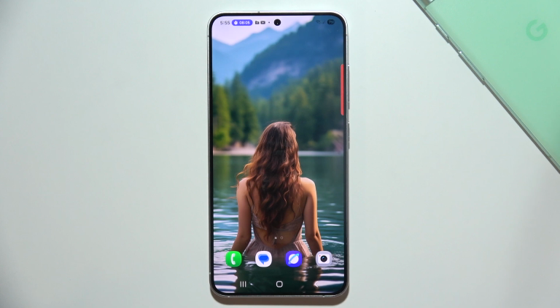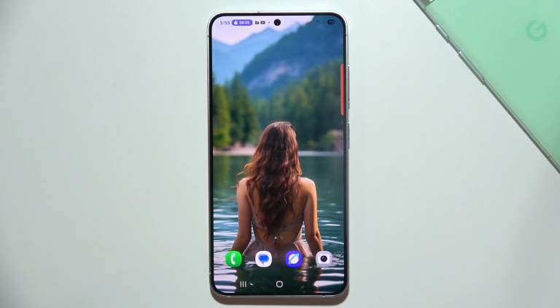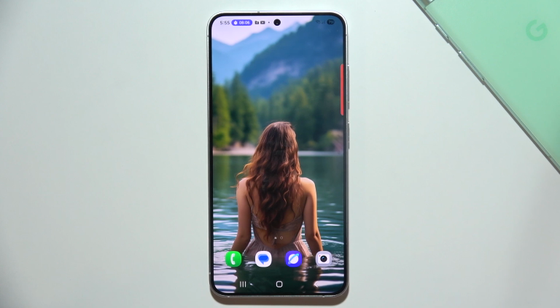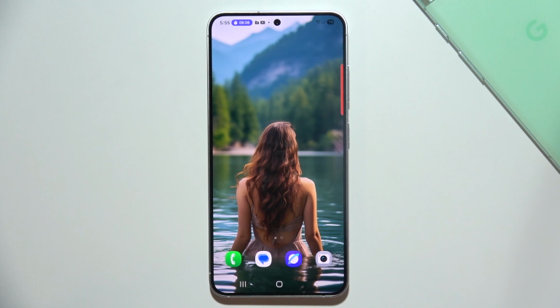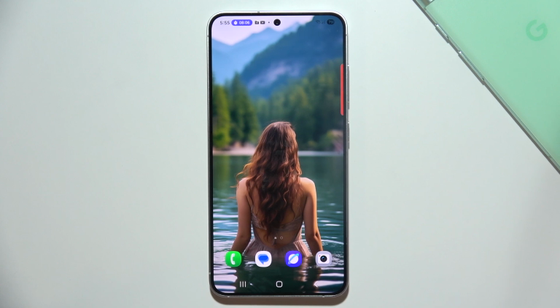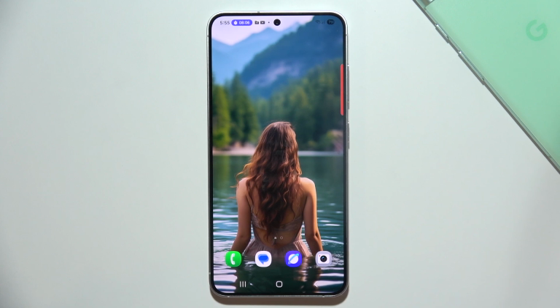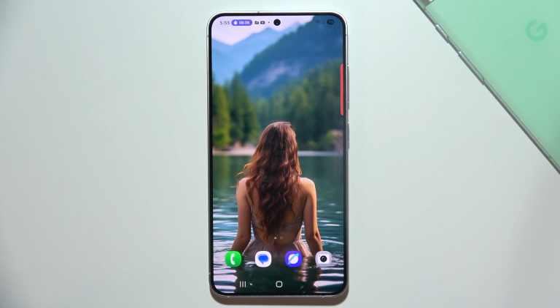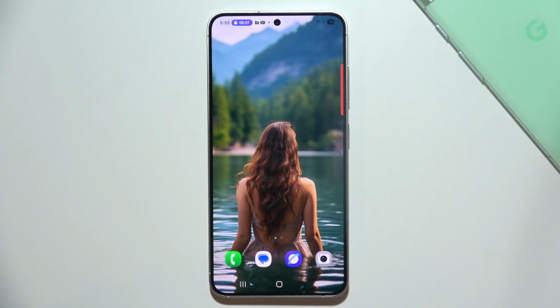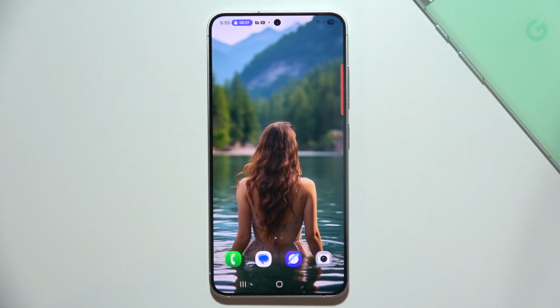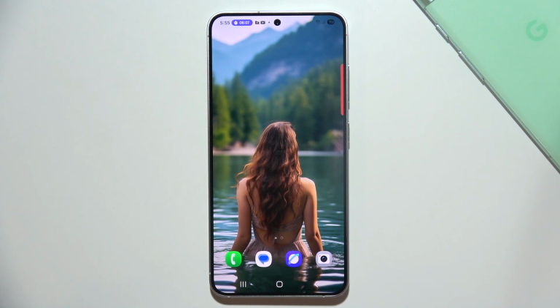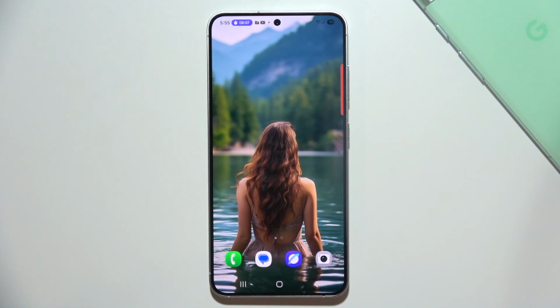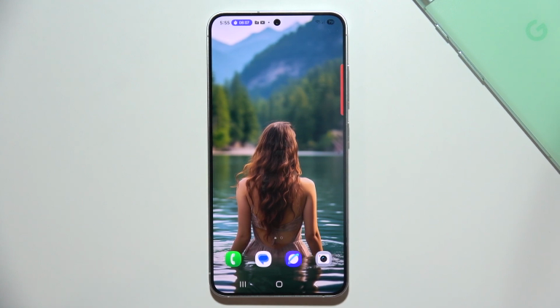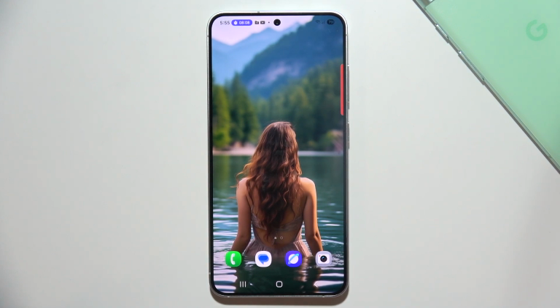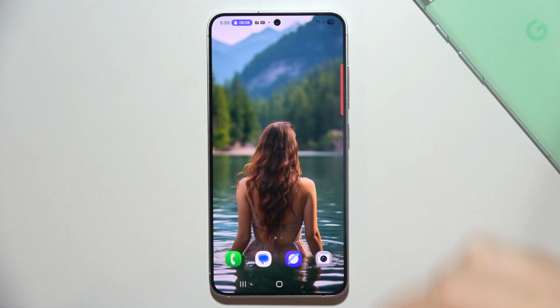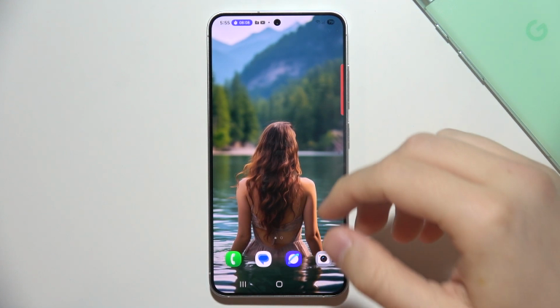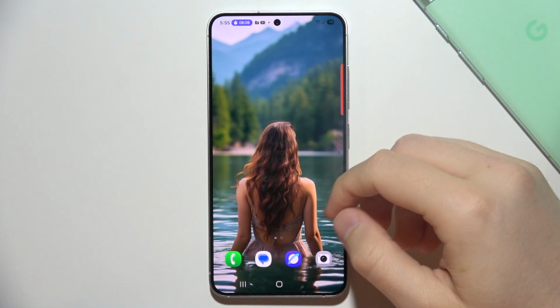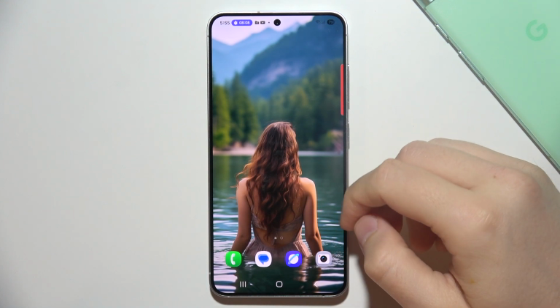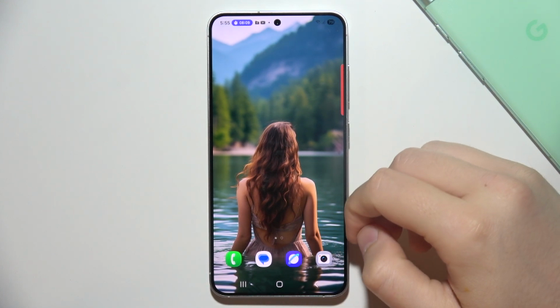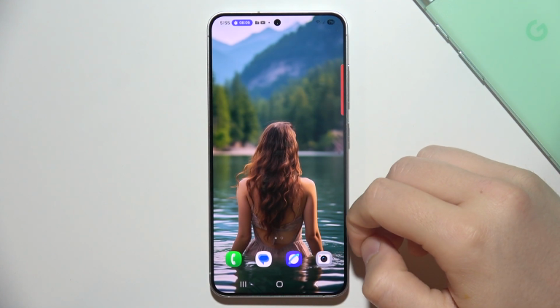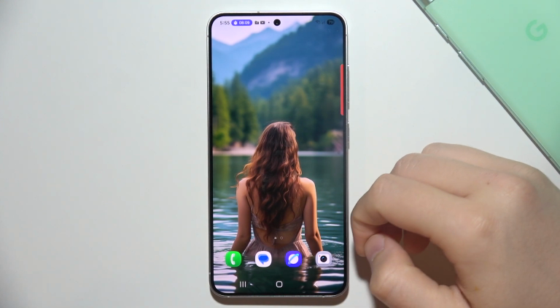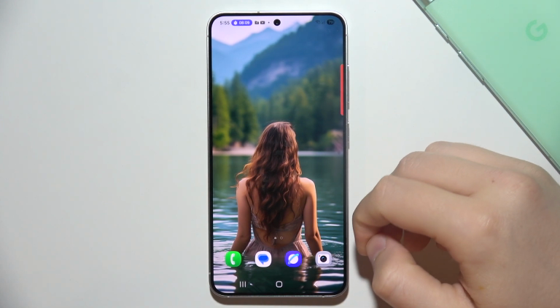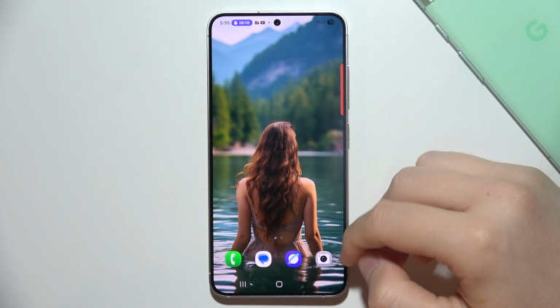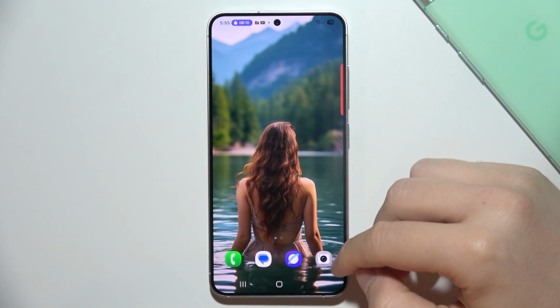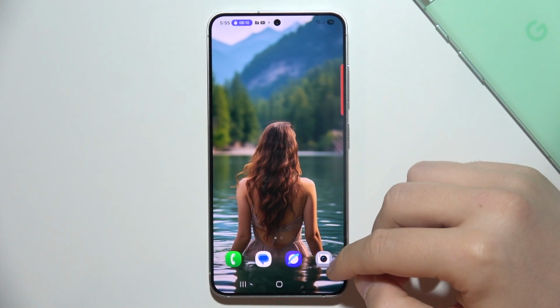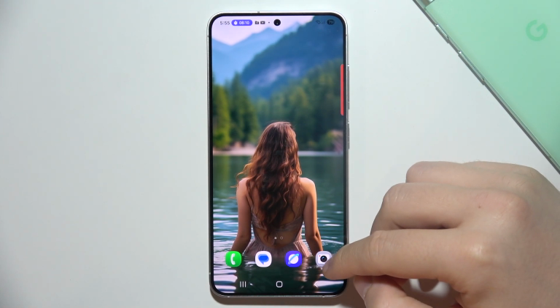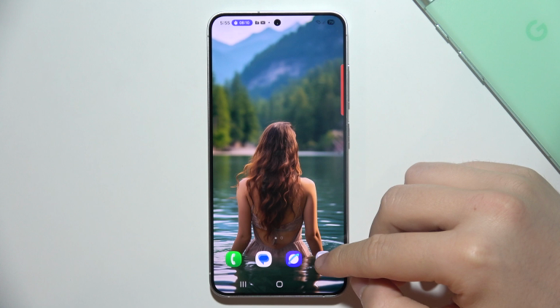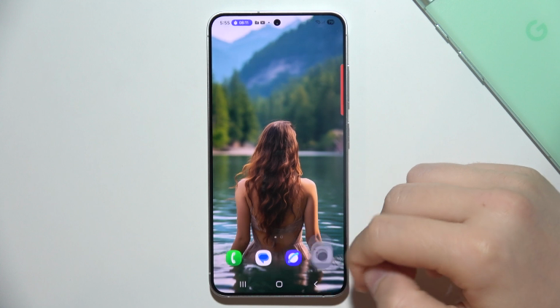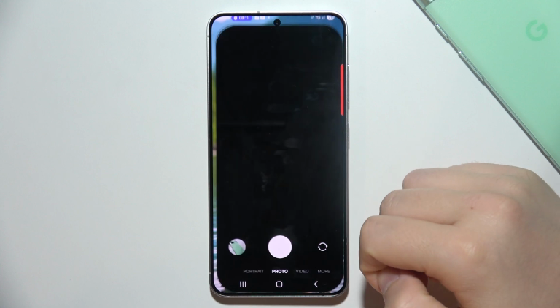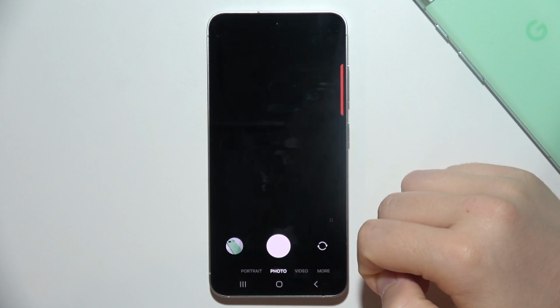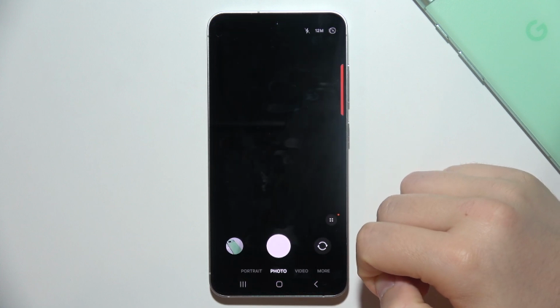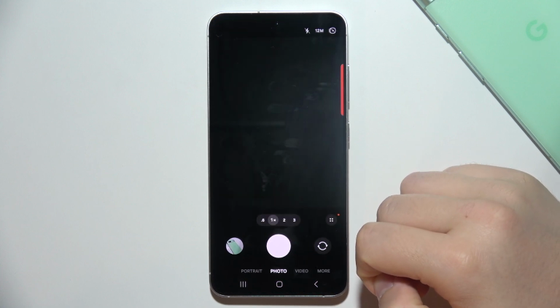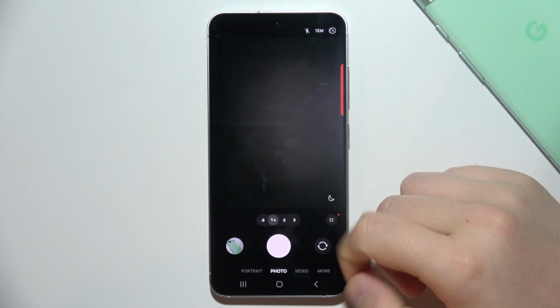To copy apps on a Samsung Galaxy S25, you will have to use Secure Folder. So let me quickly show you how it actually works.